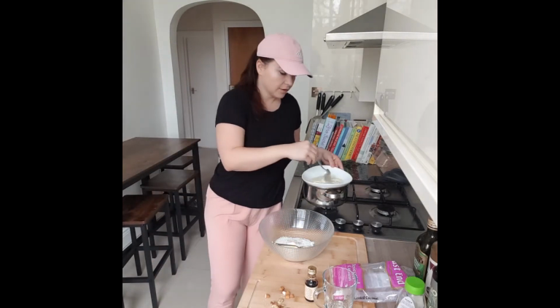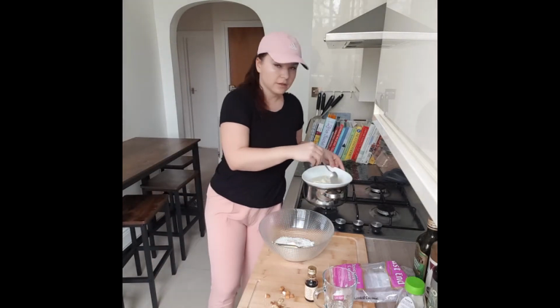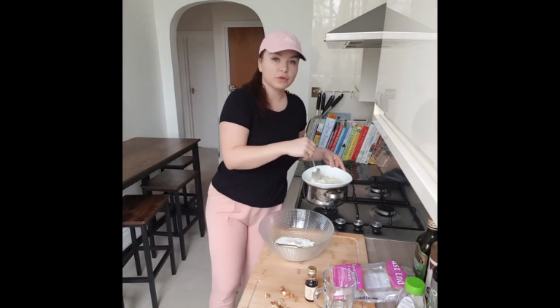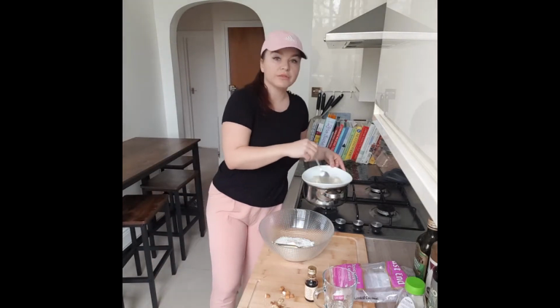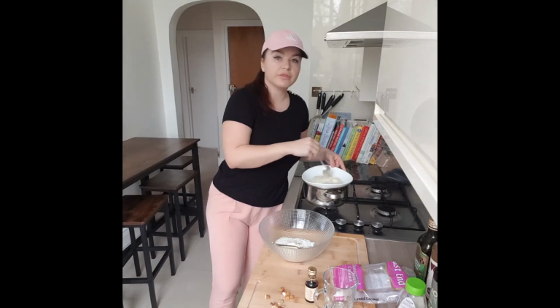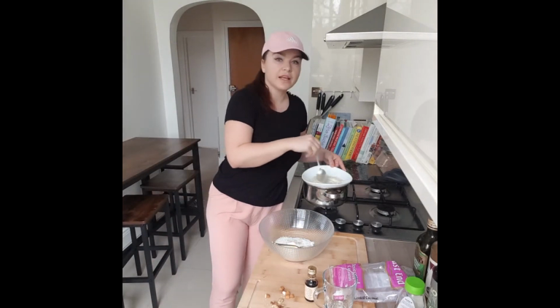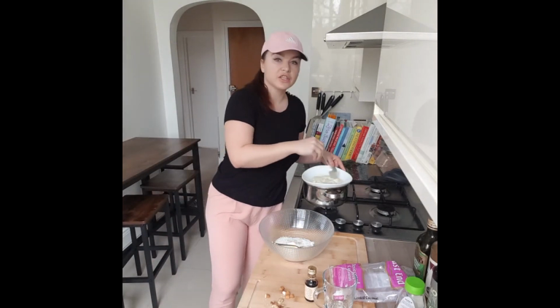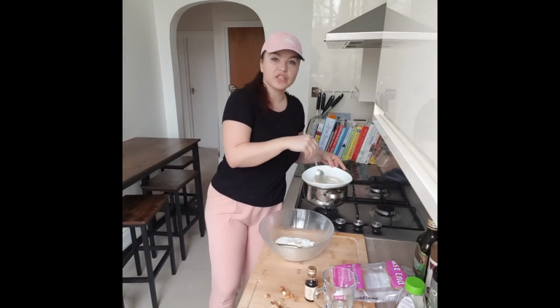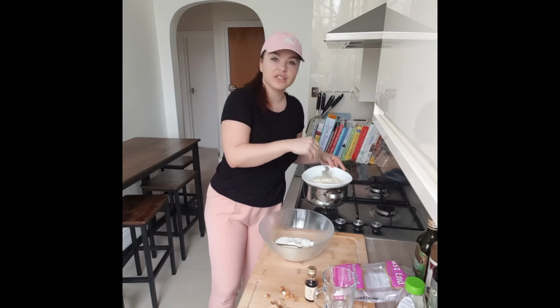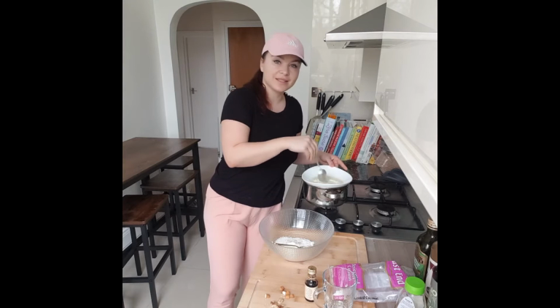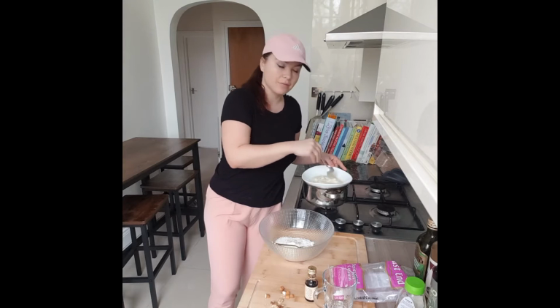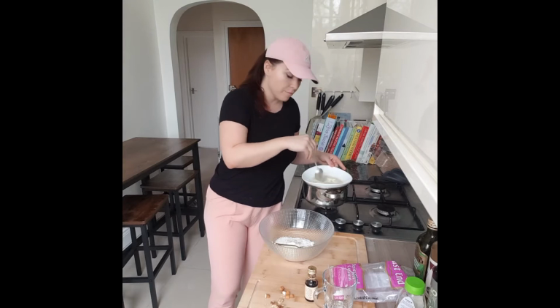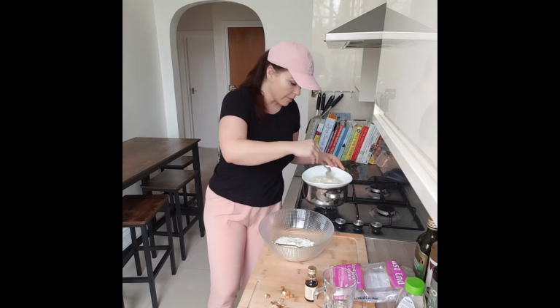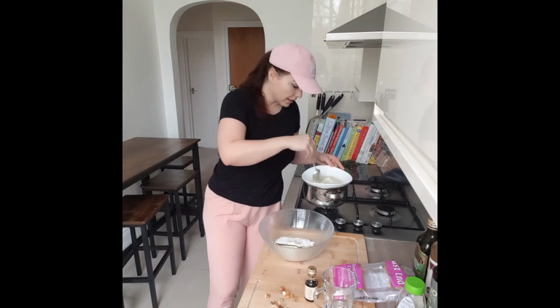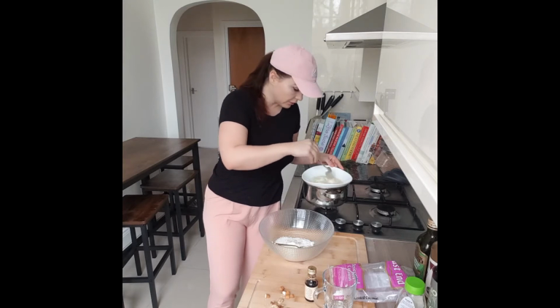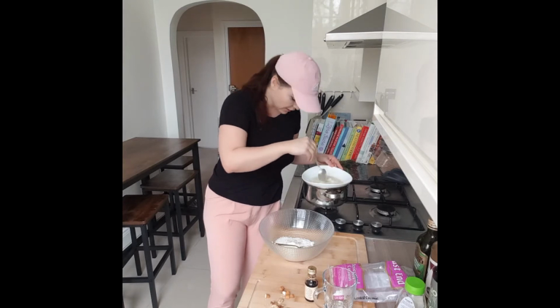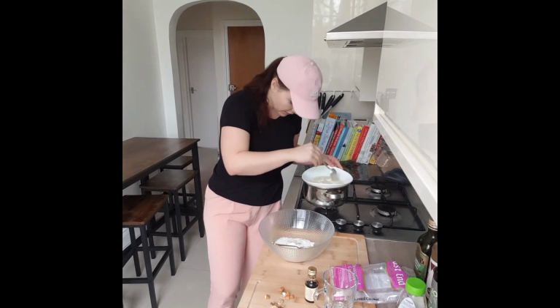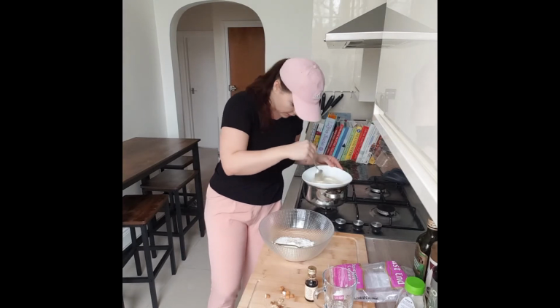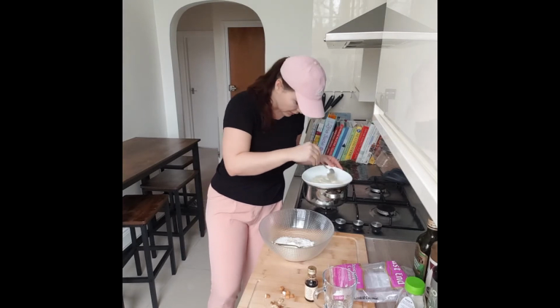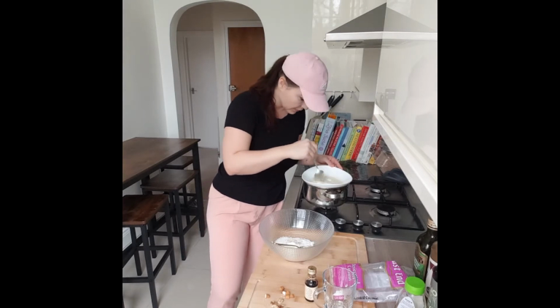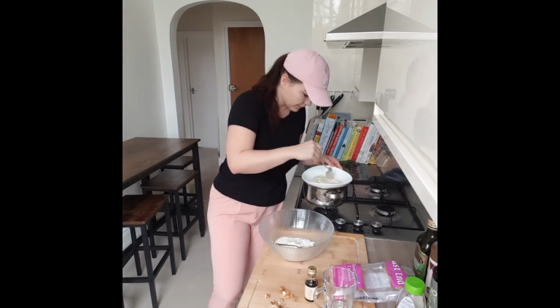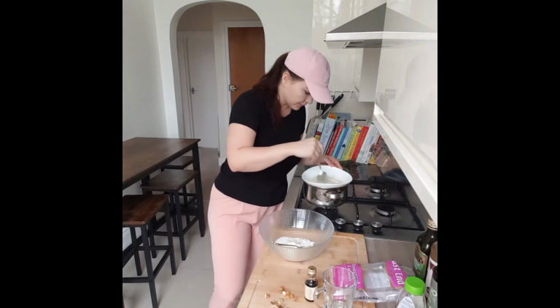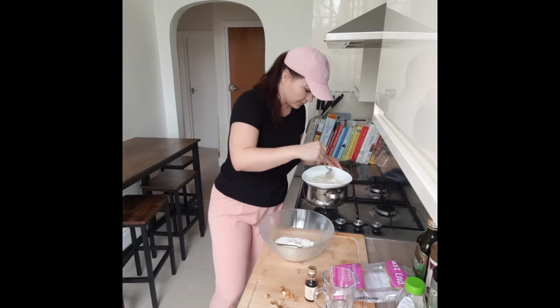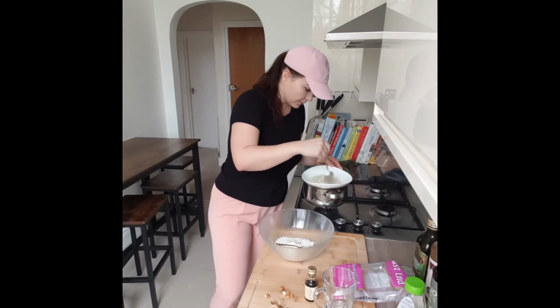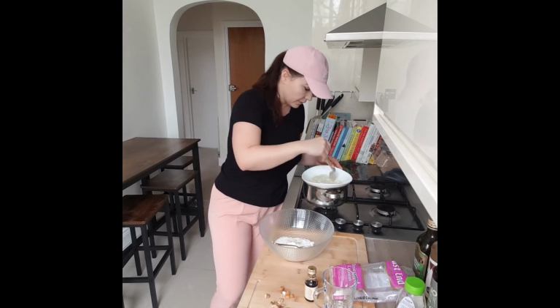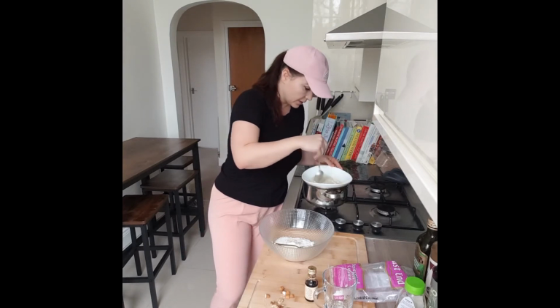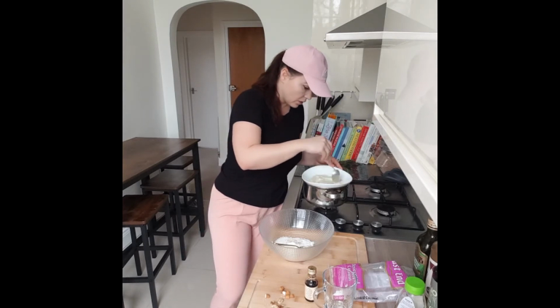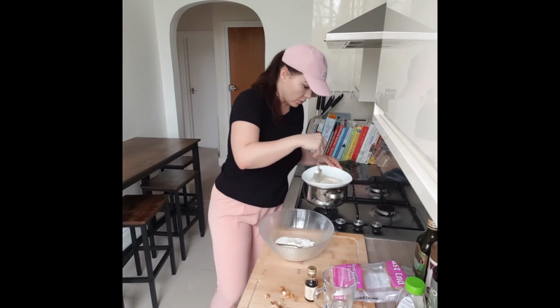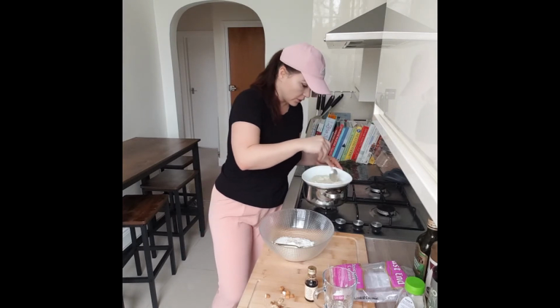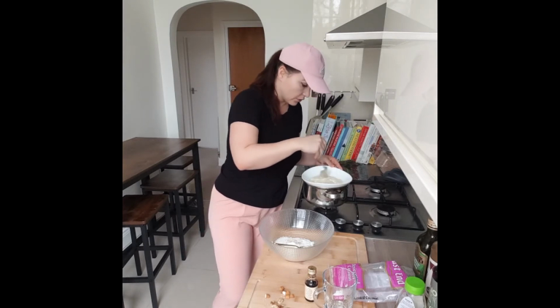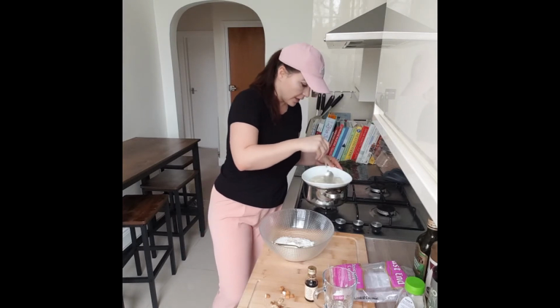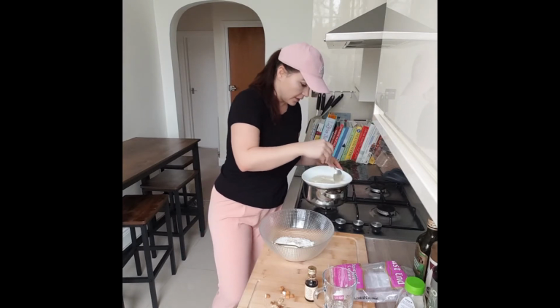I only put around two tablespoons of honey for all the Raffaello balls. The flesh is melting — it's almost ready.